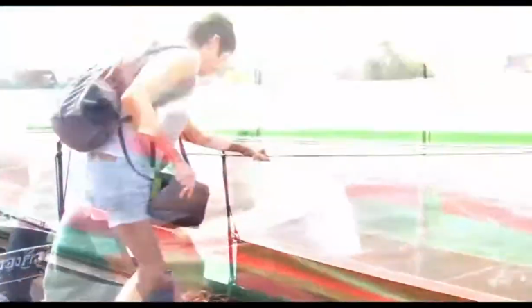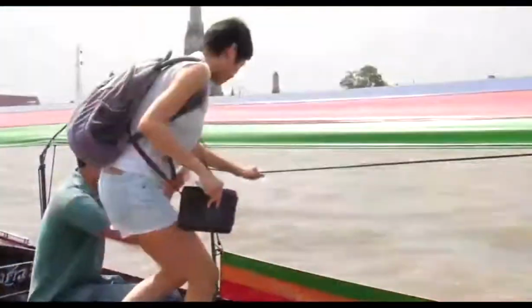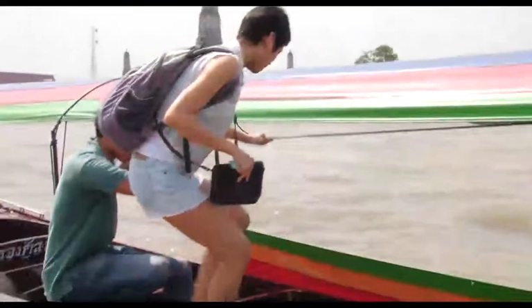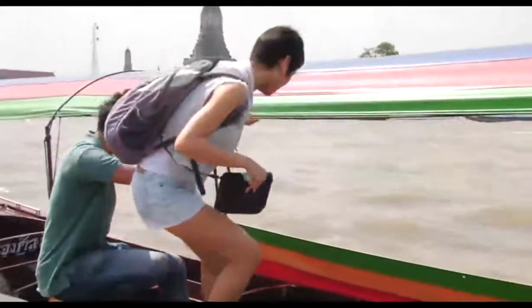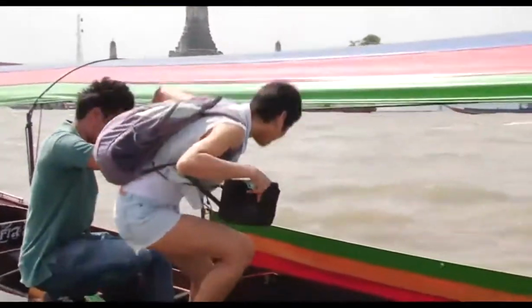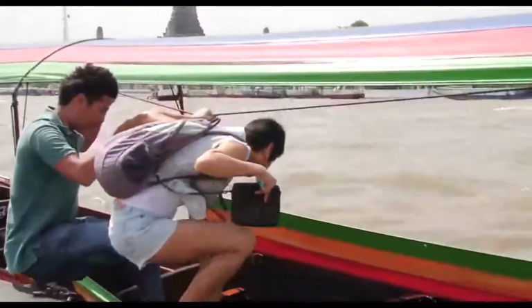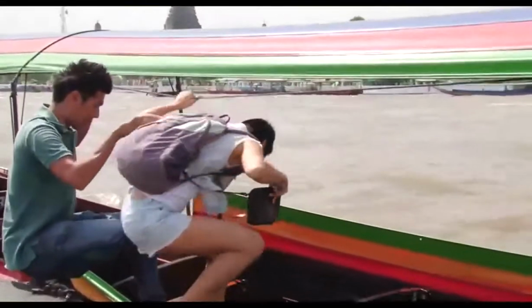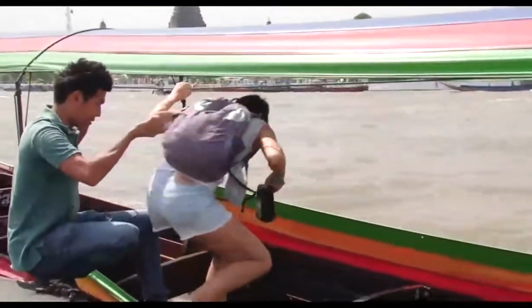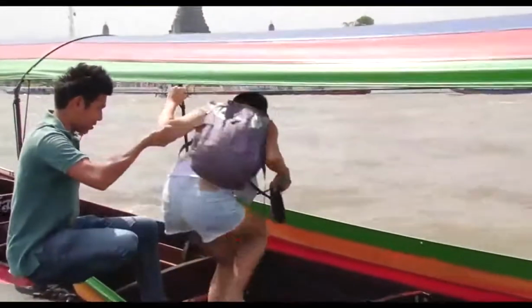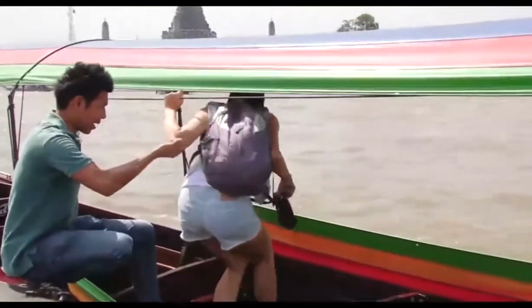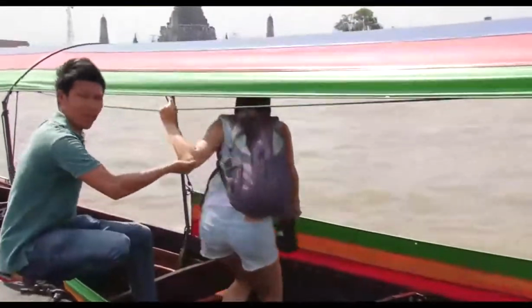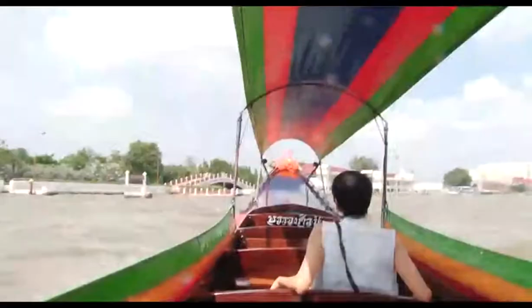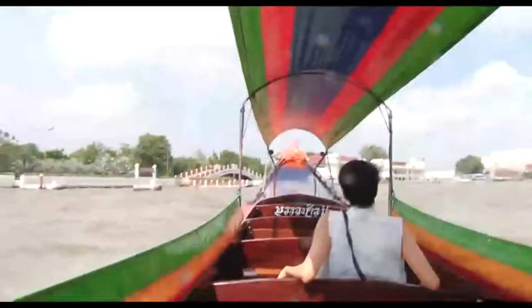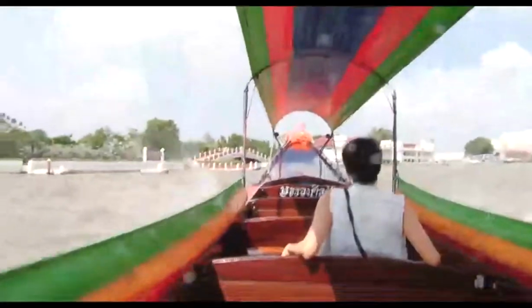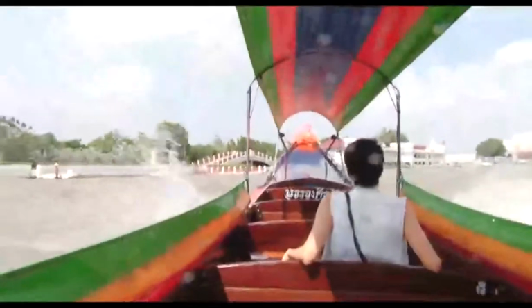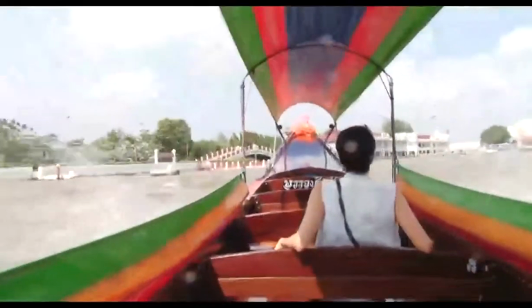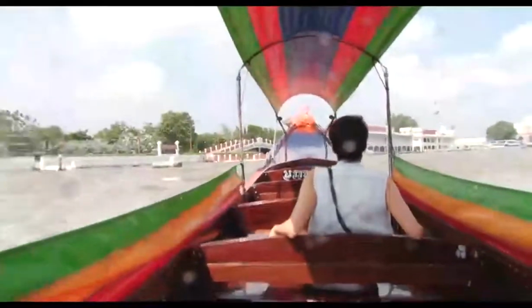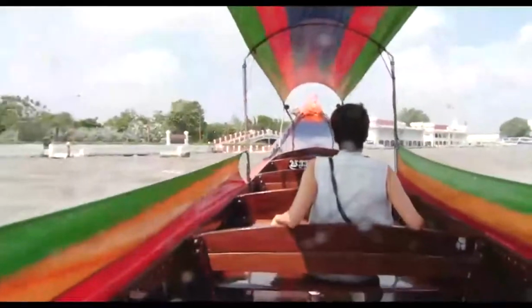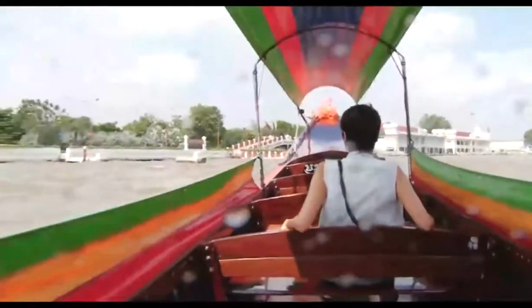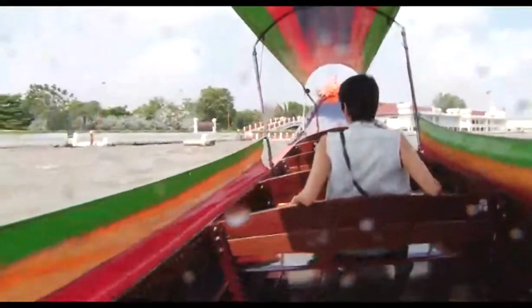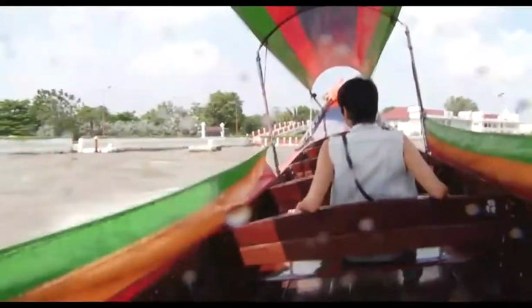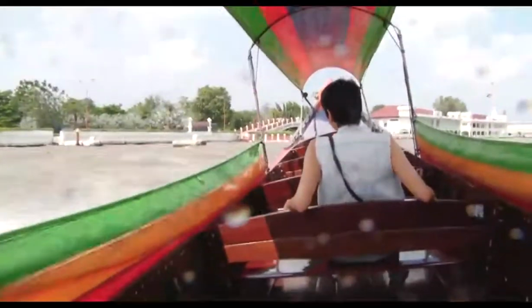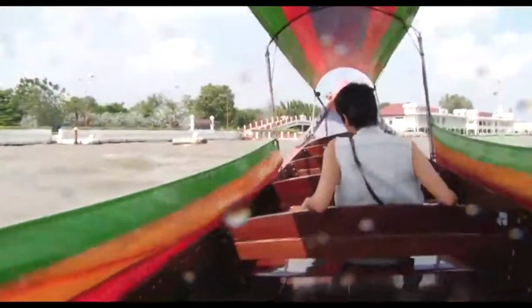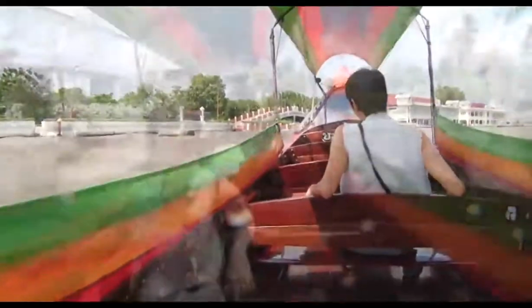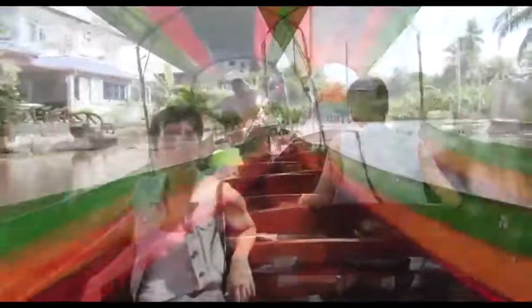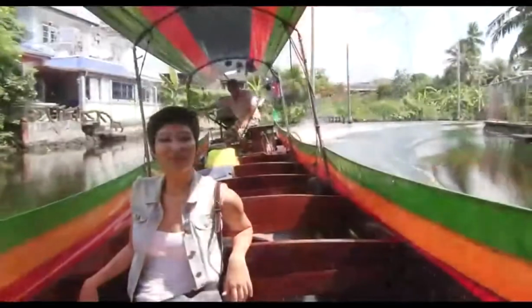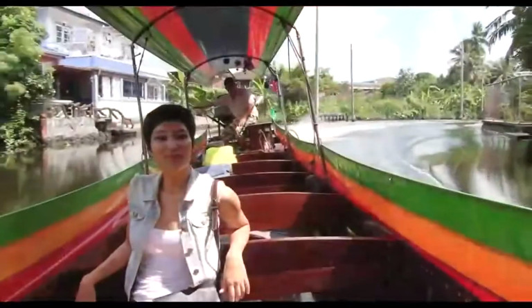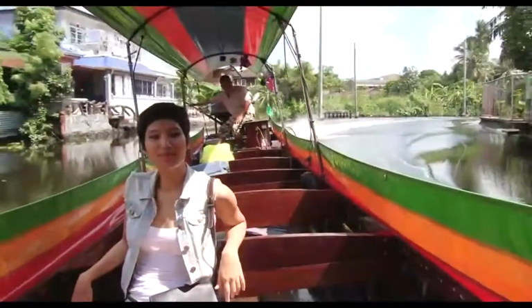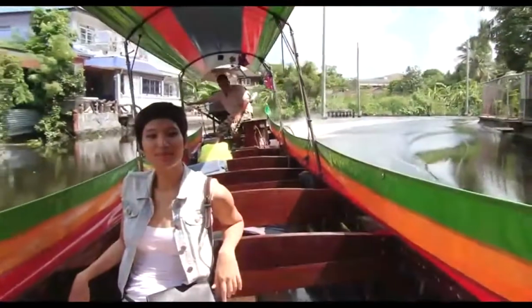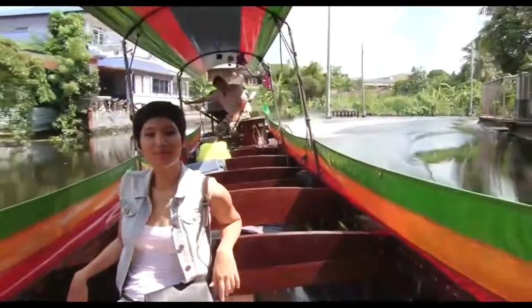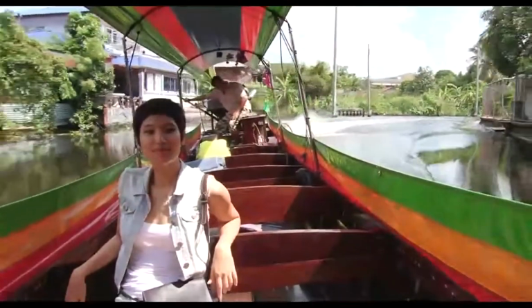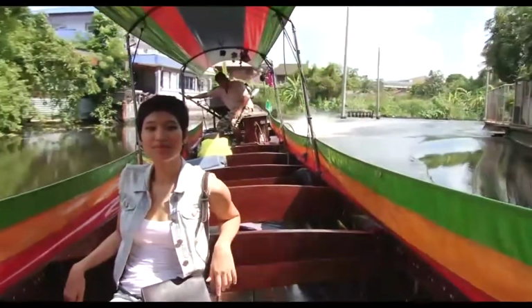And off we go, turning into the Mon Canal. We left Bangkok's high rises and the city's hustle behind.